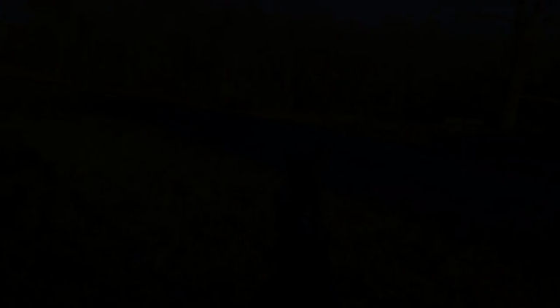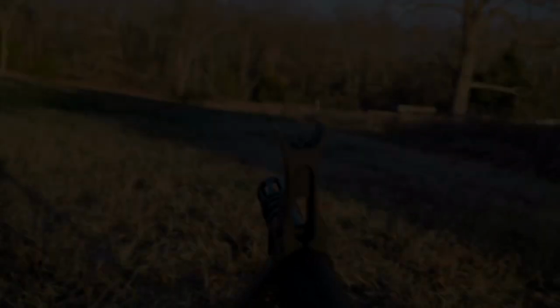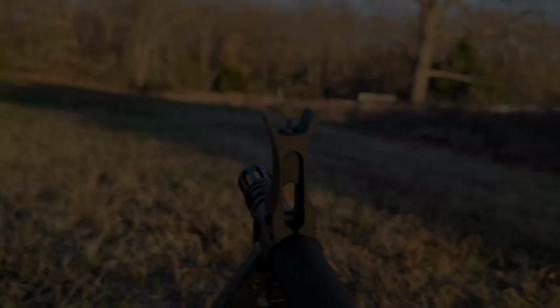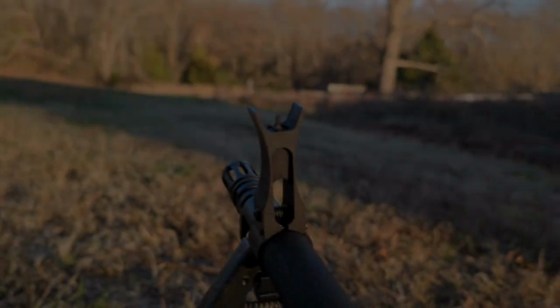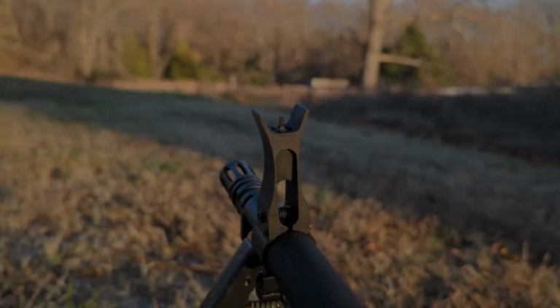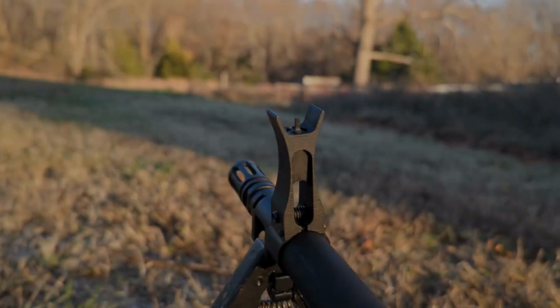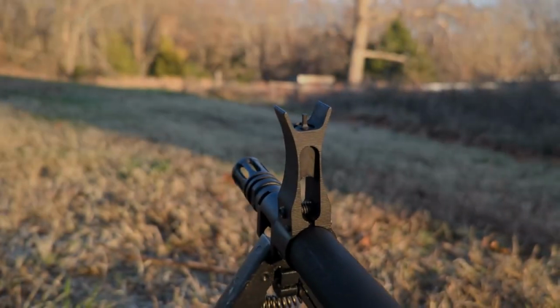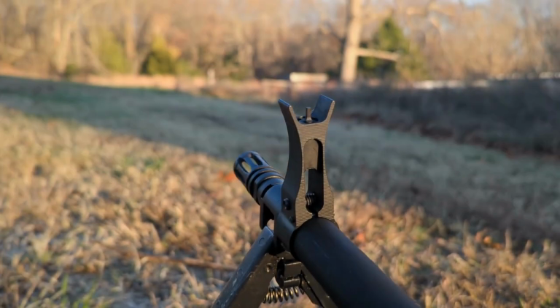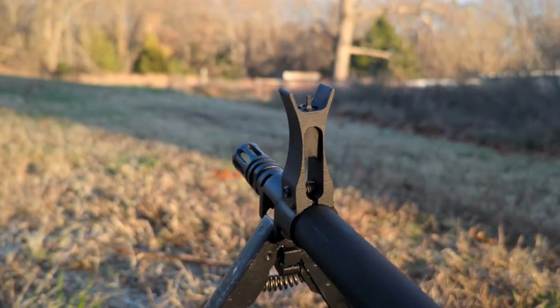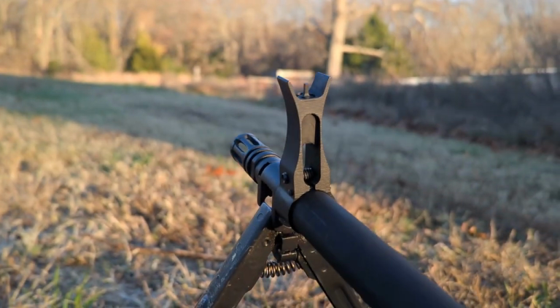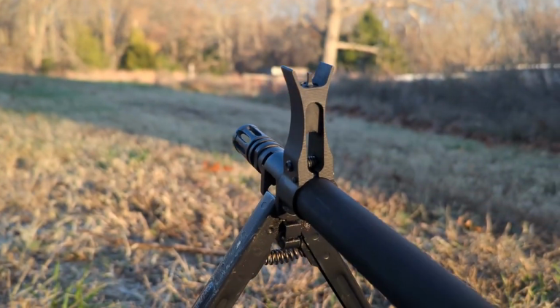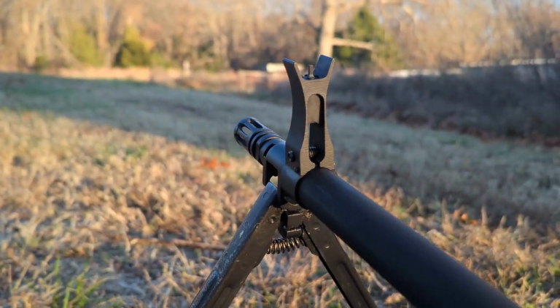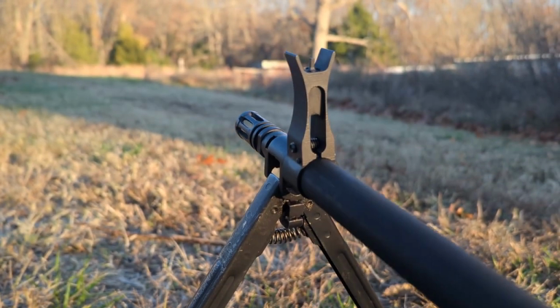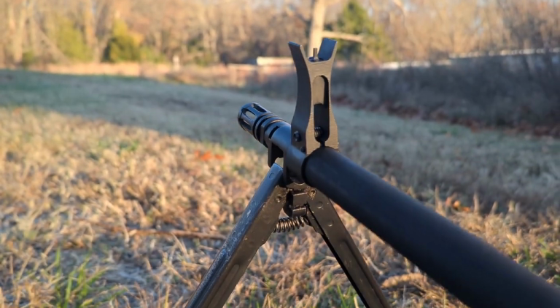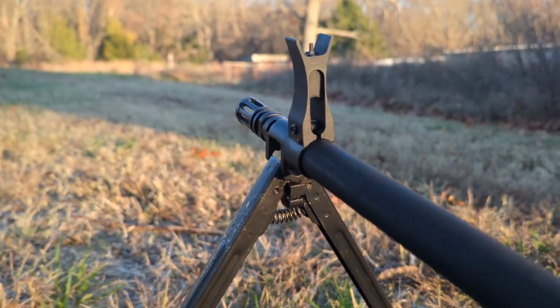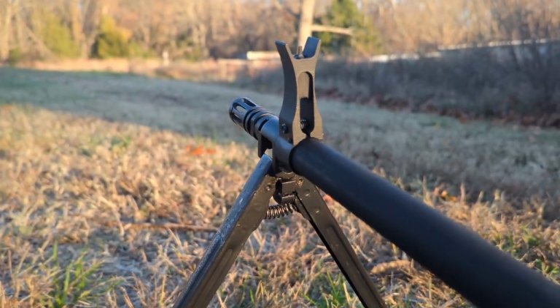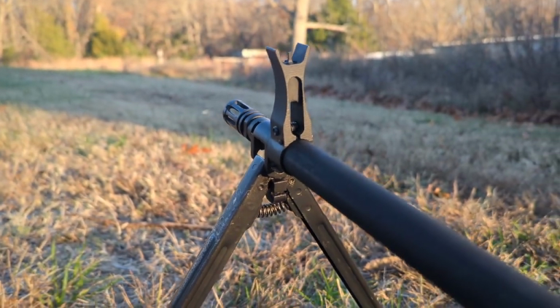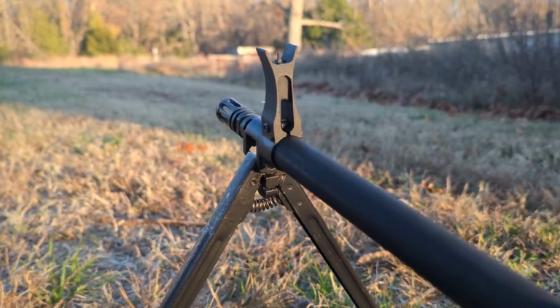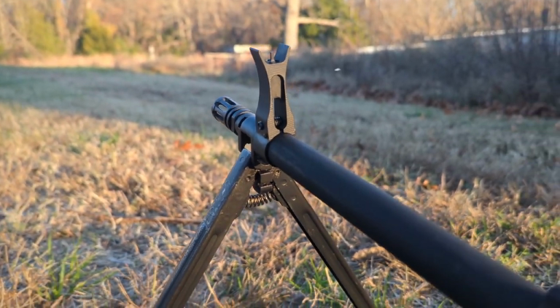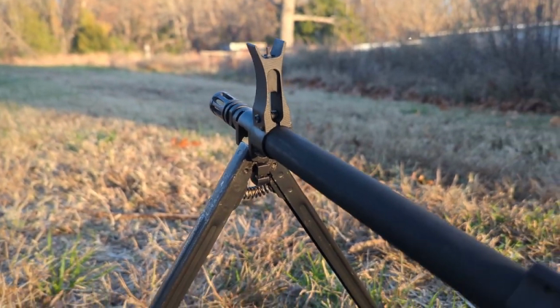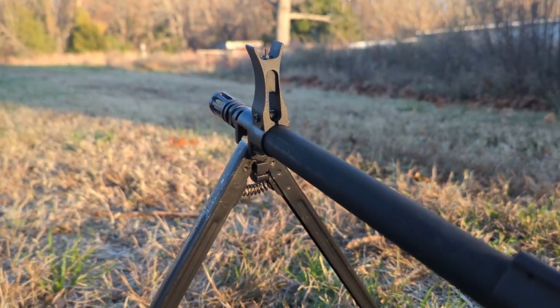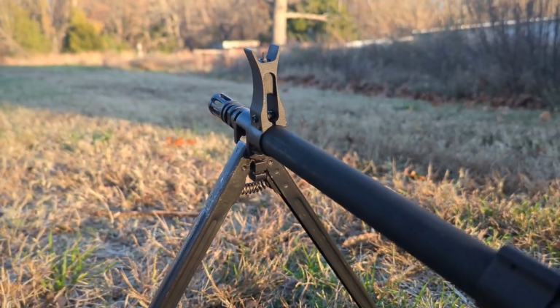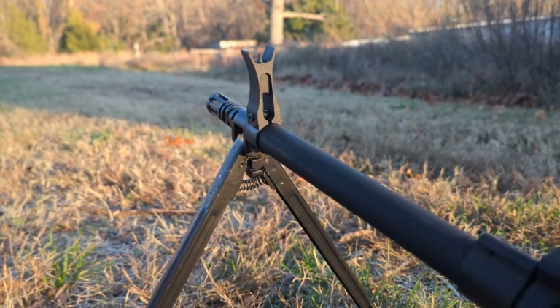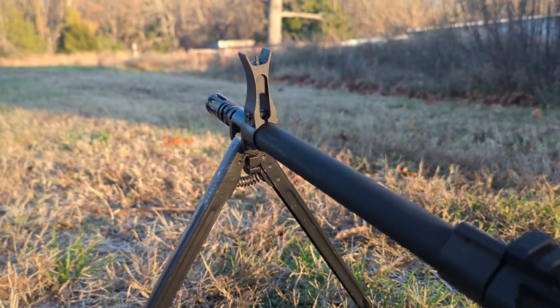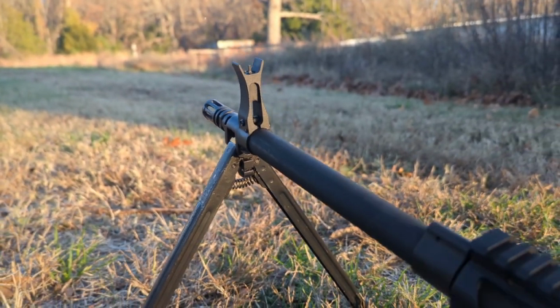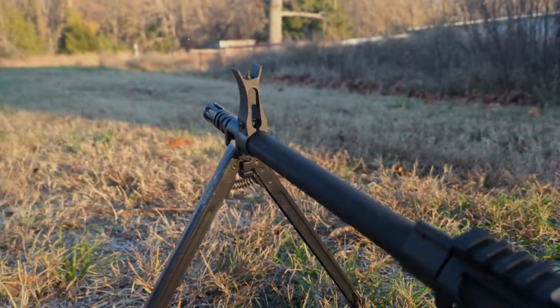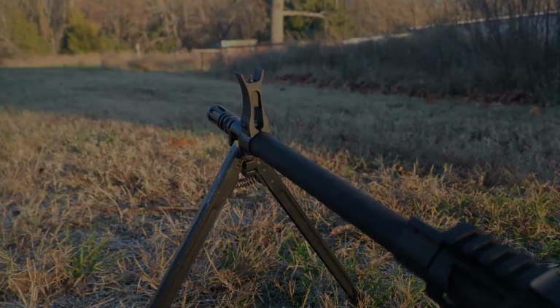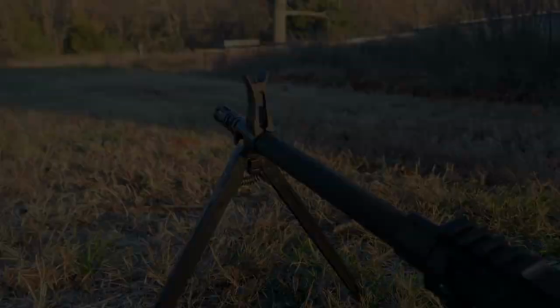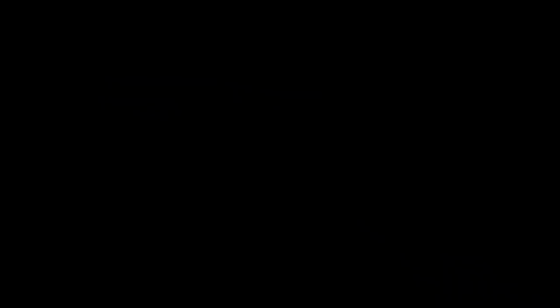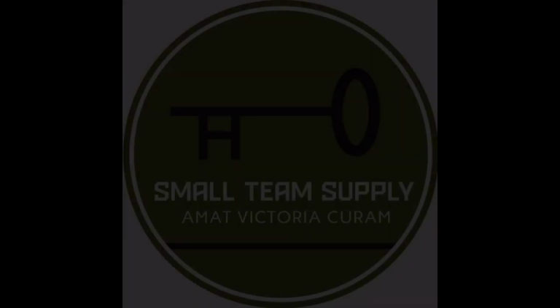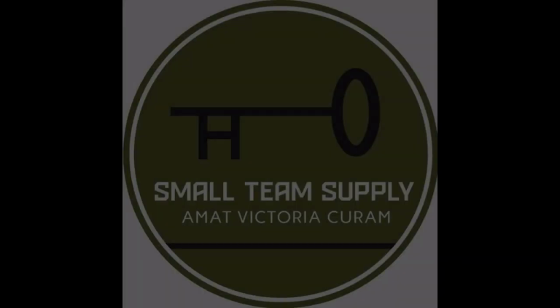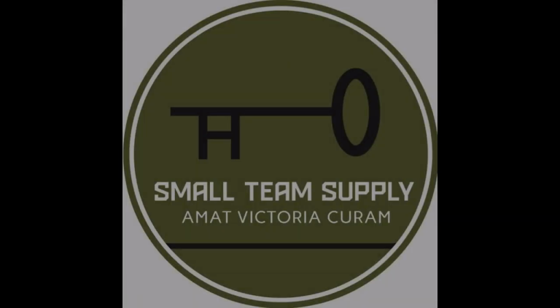In this video, we're going to drill and pin the LSW front sight post.